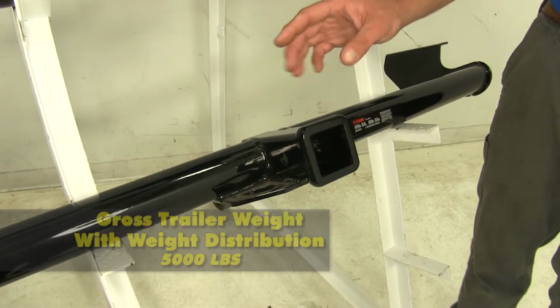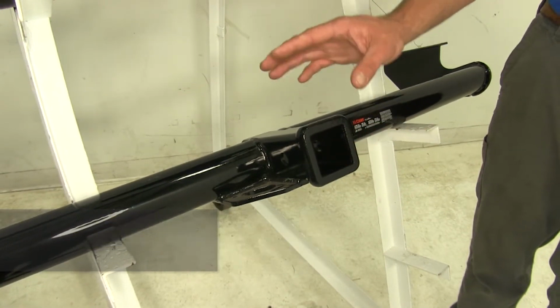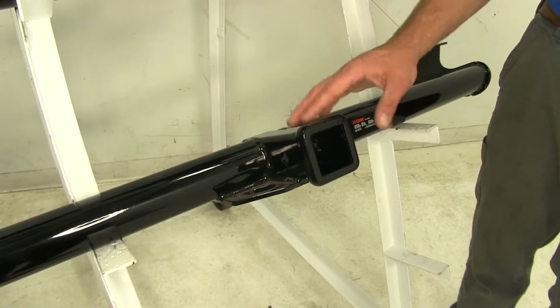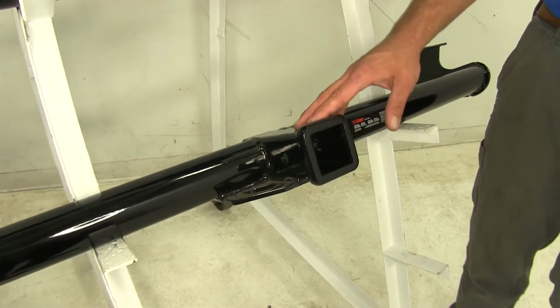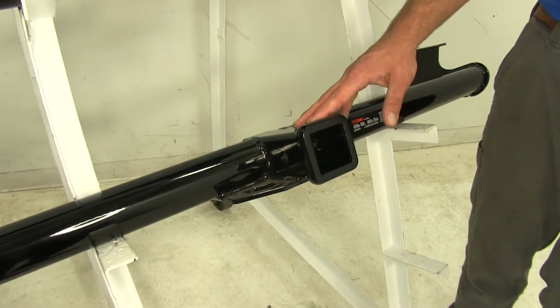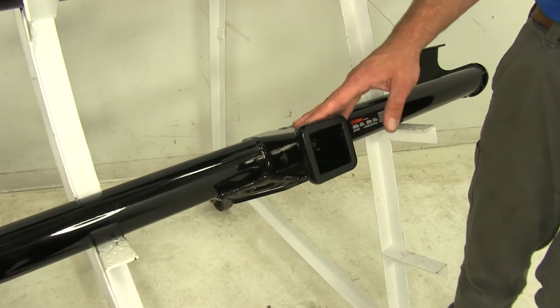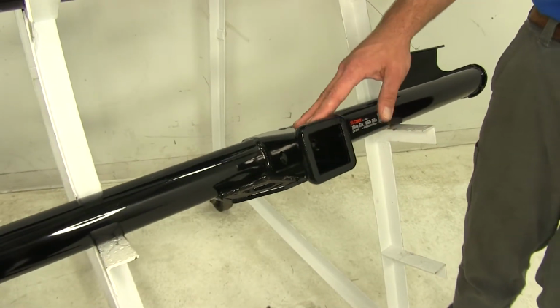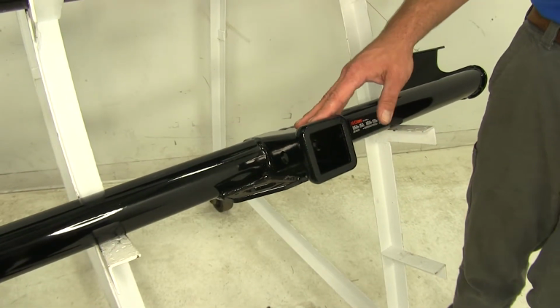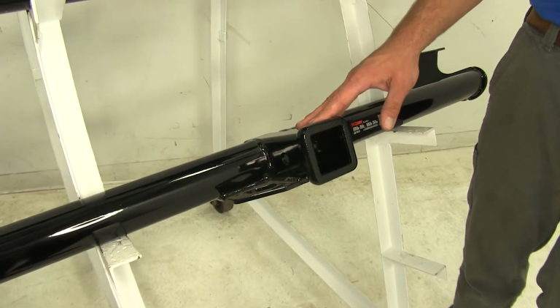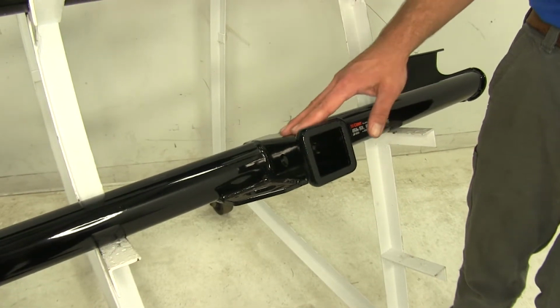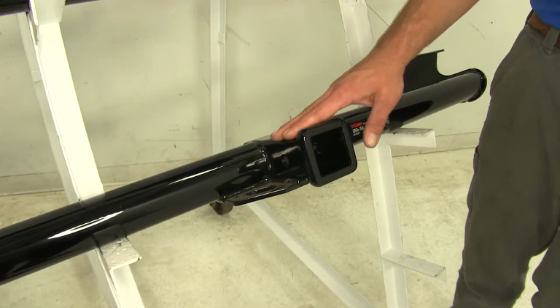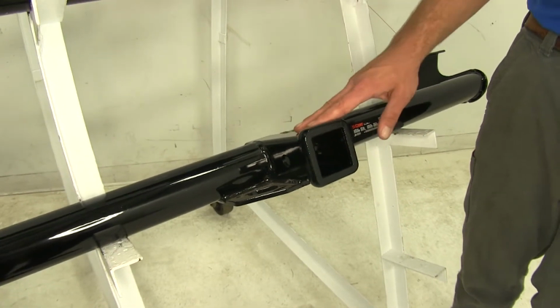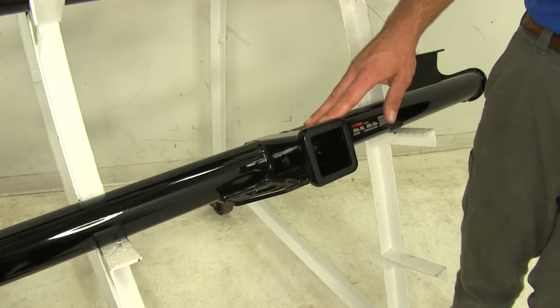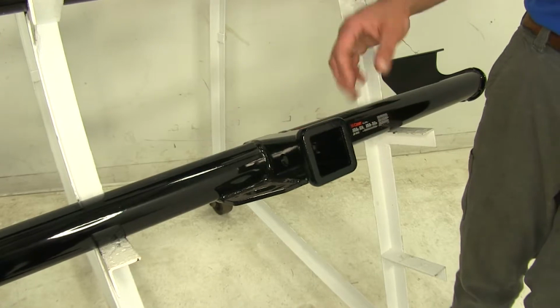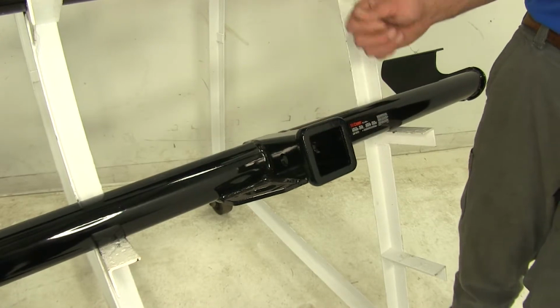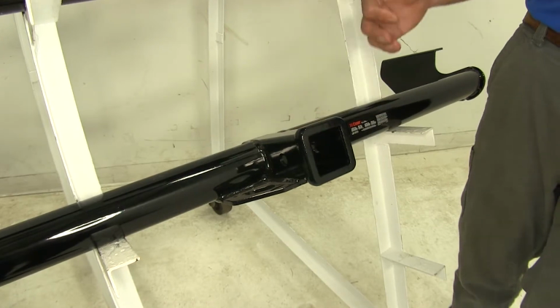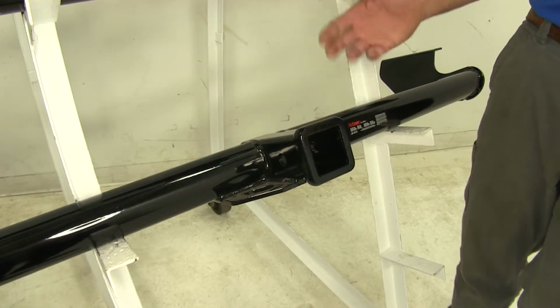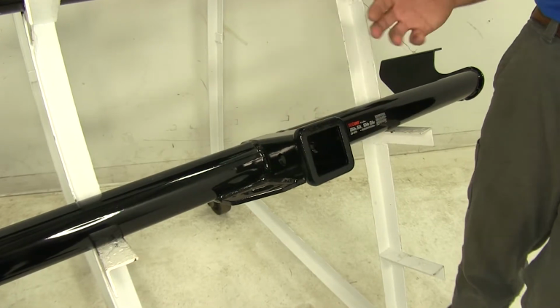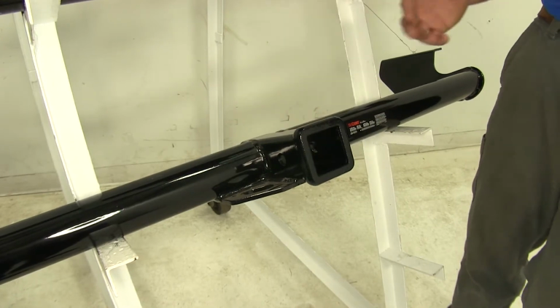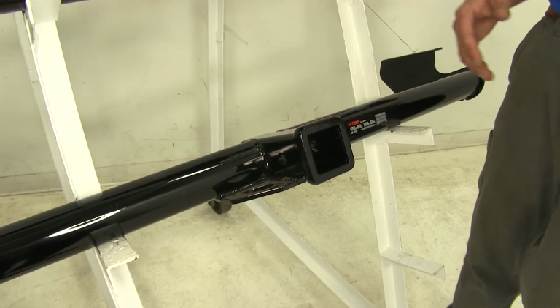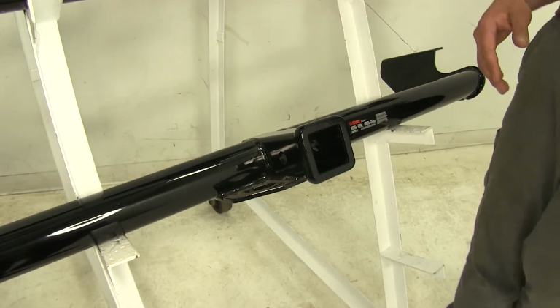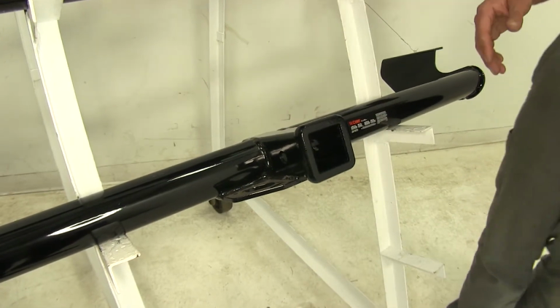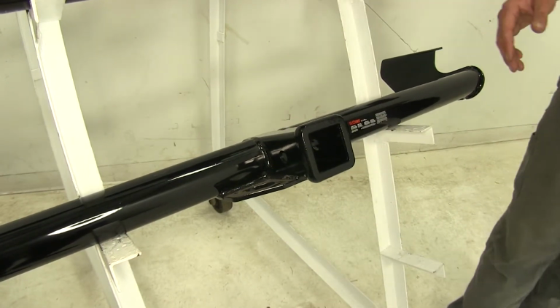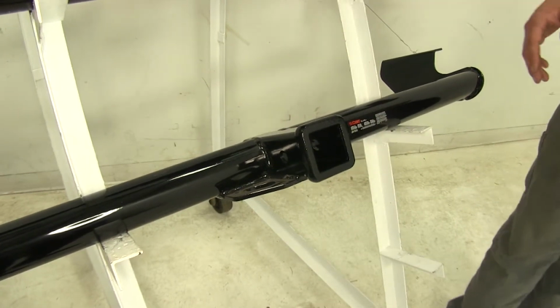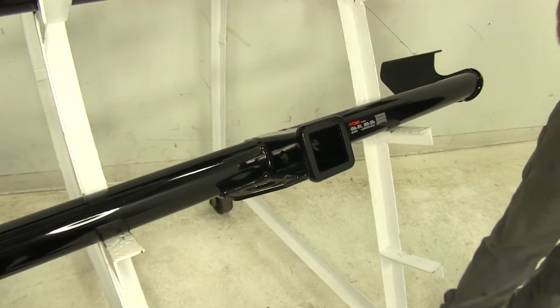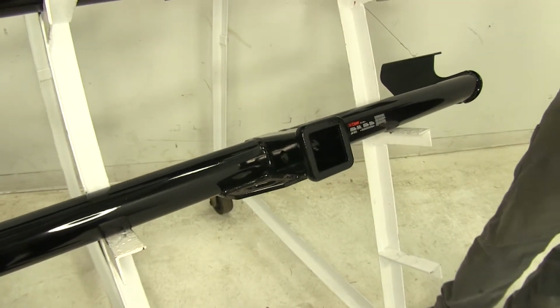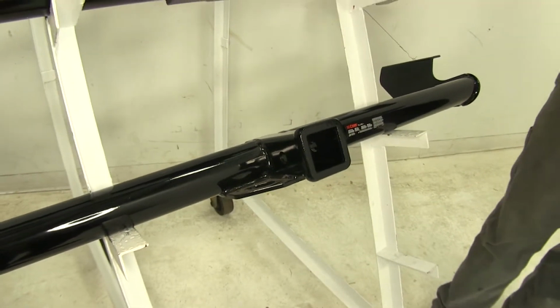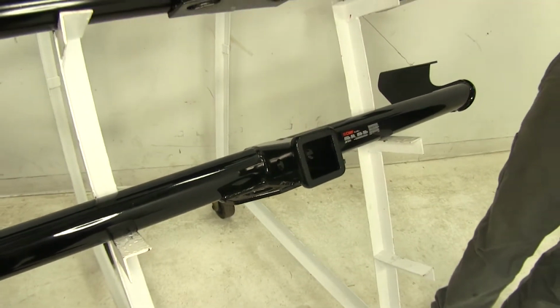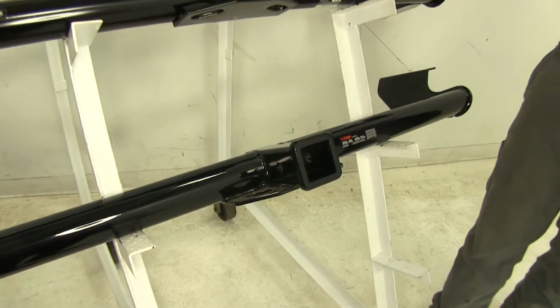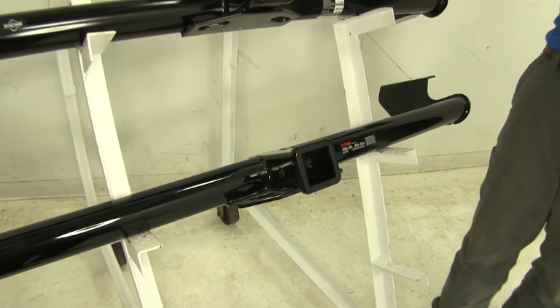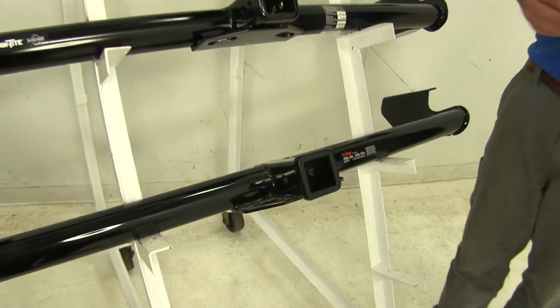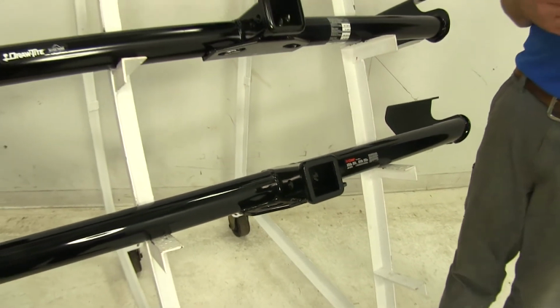Of course, you will want to consult your owner's manual to figure out what your vehicle's tow rating is and go off of whichever of those numbers is lowest.